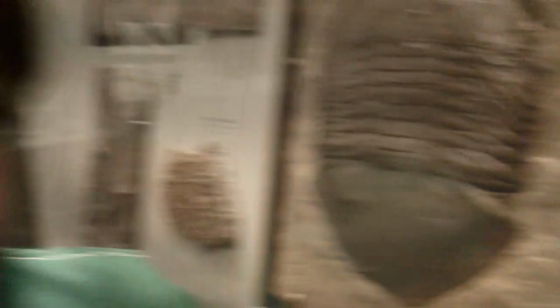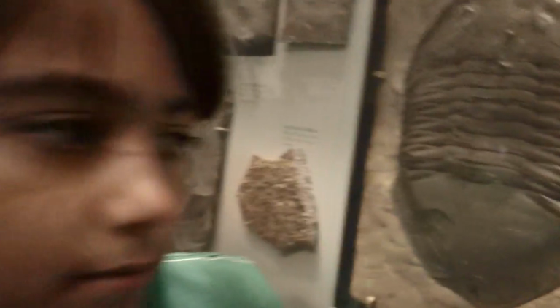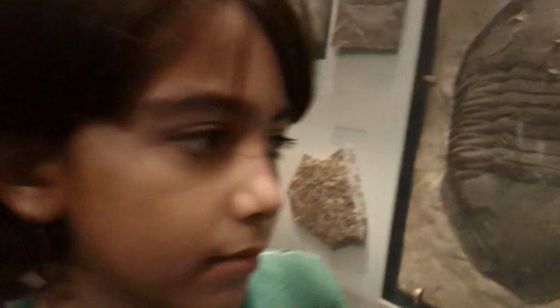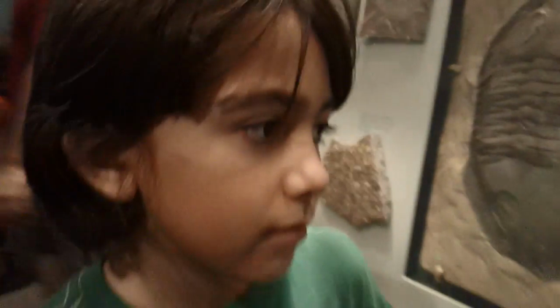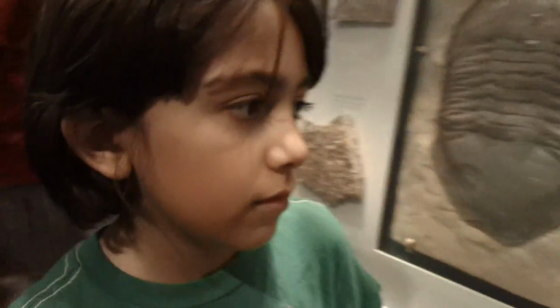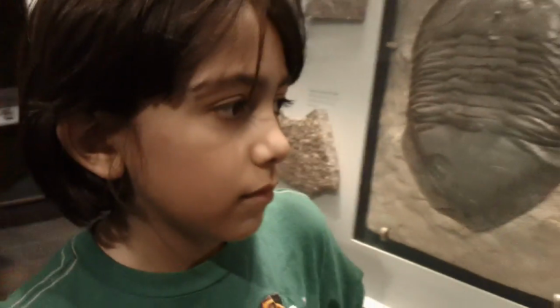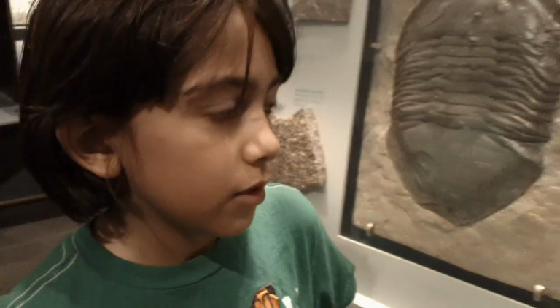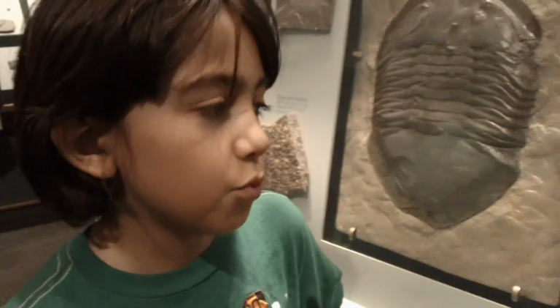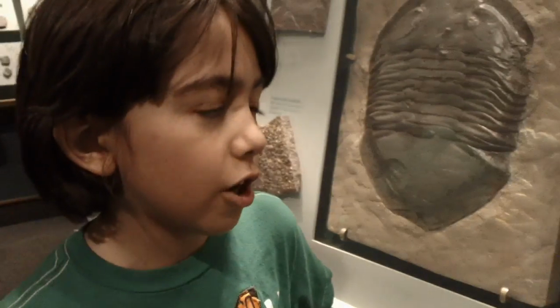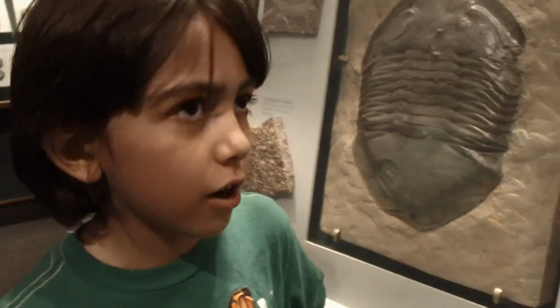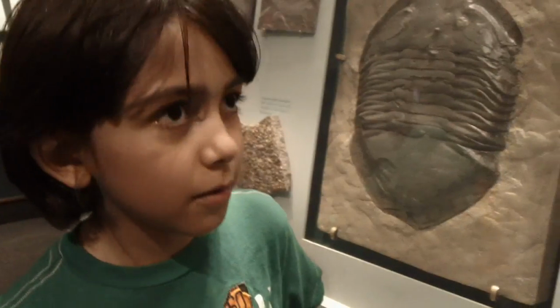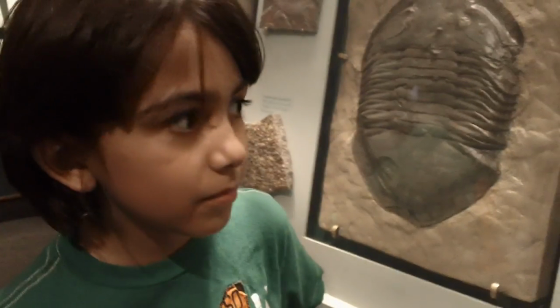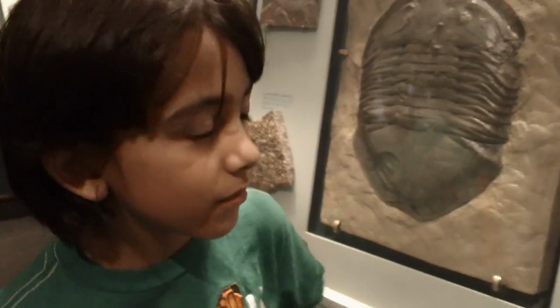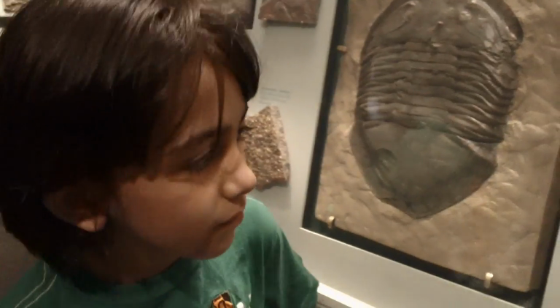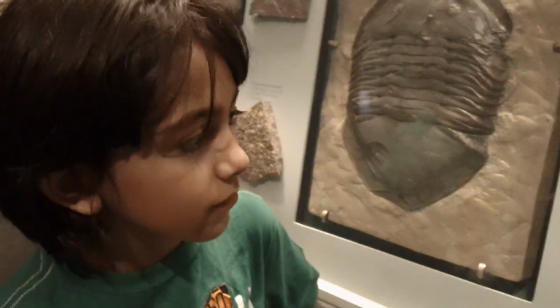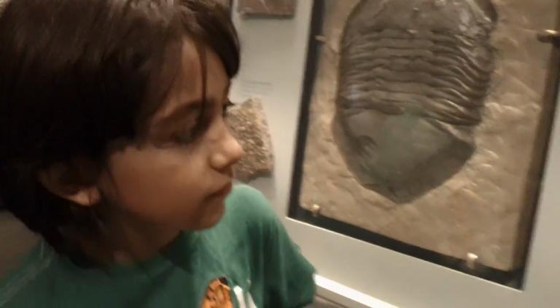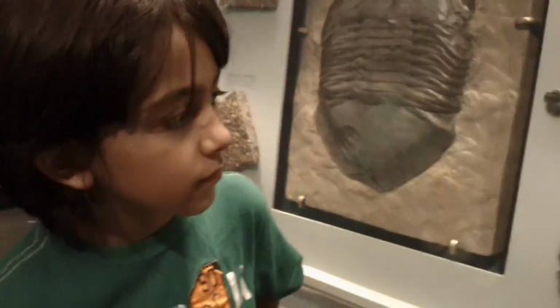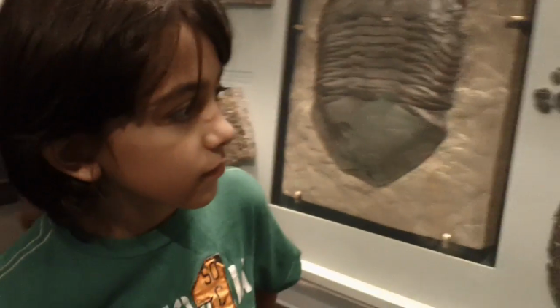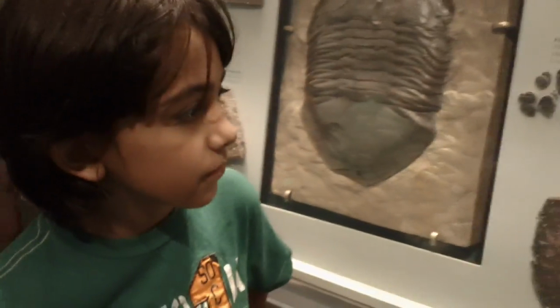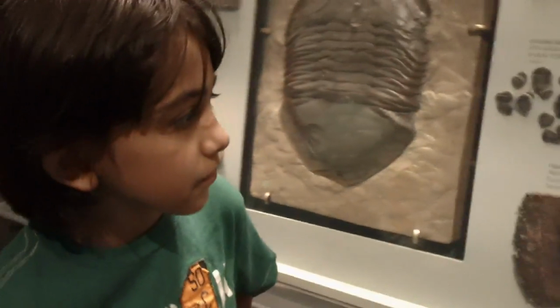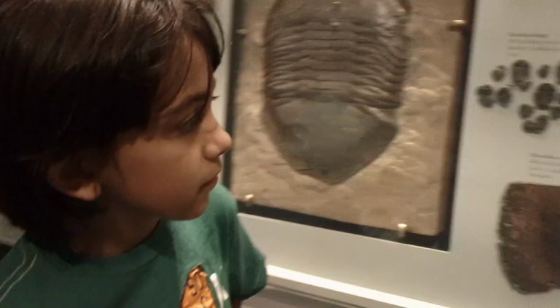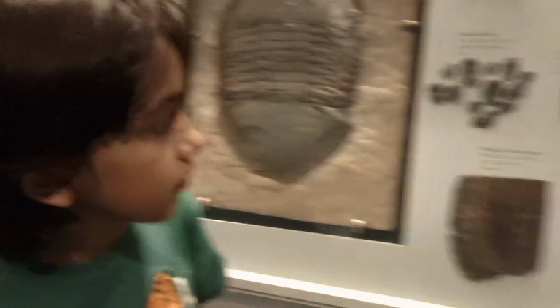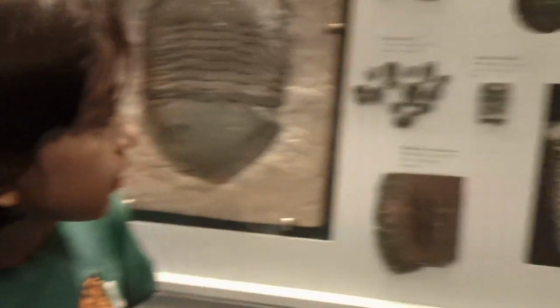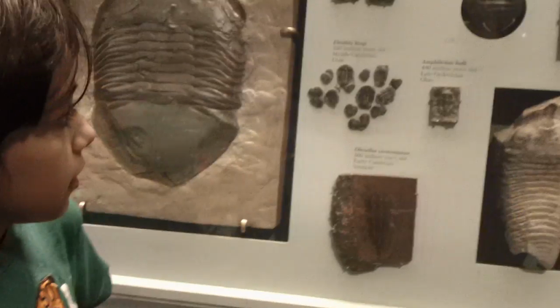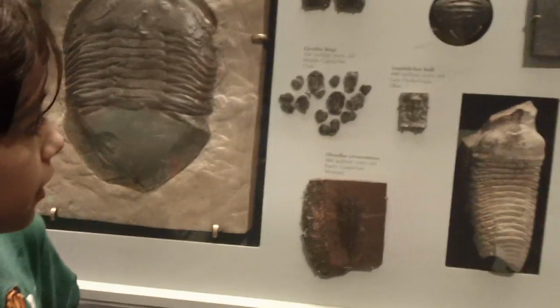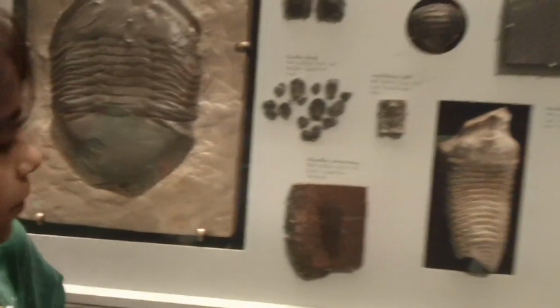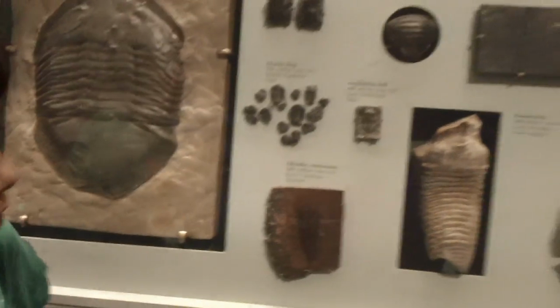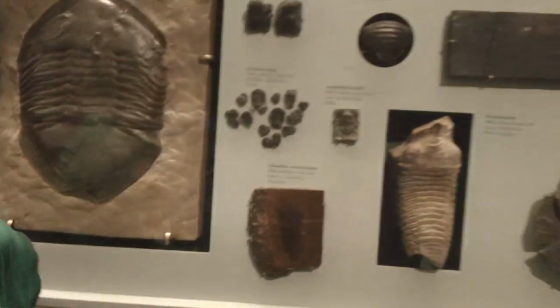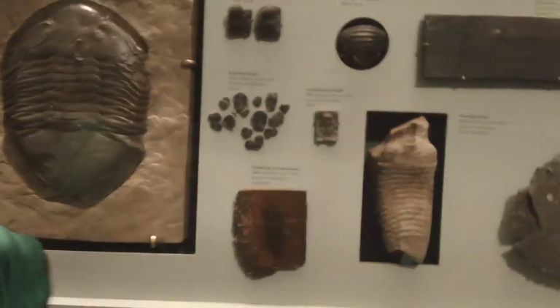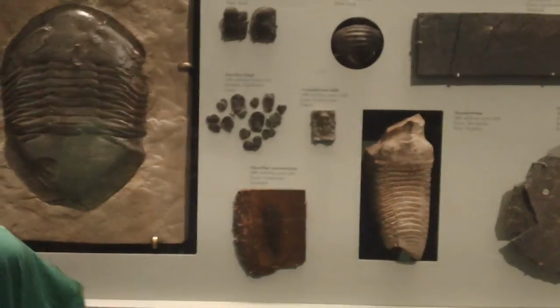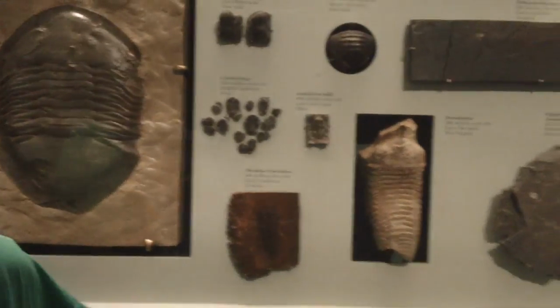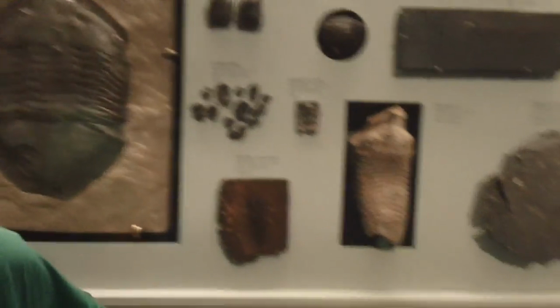And where were you born, Matias? Utah. Wow — surprise! Yeah, what do you know?